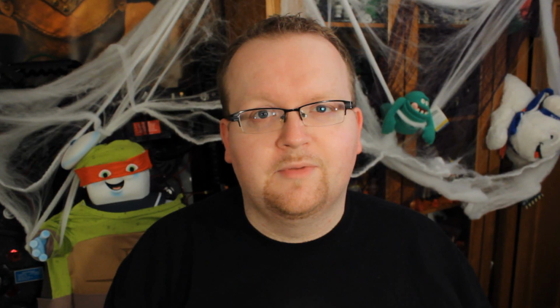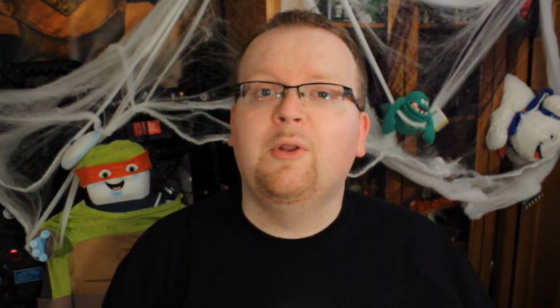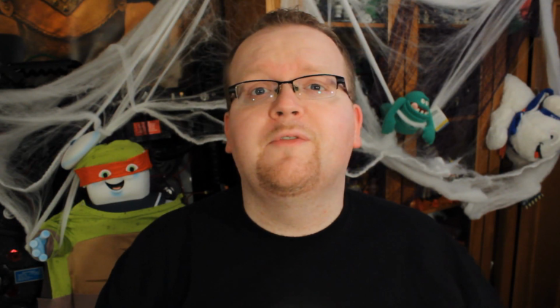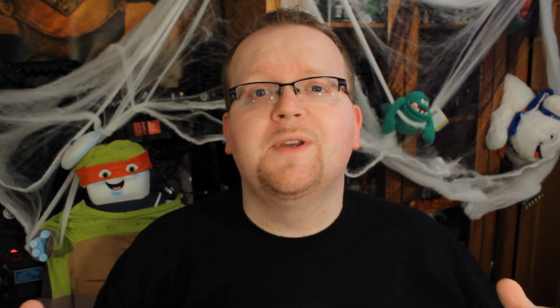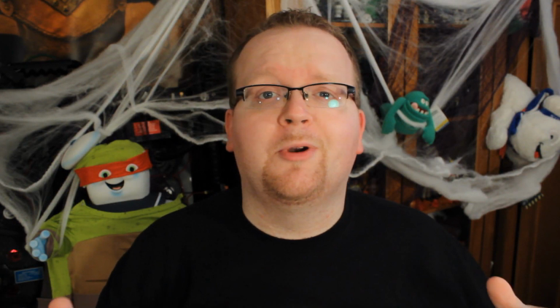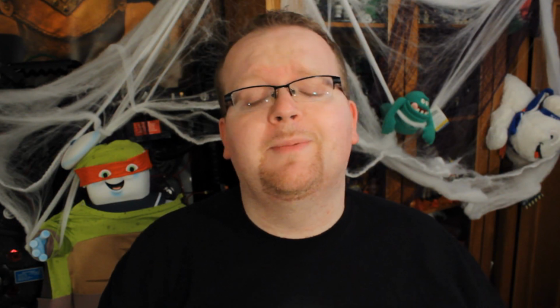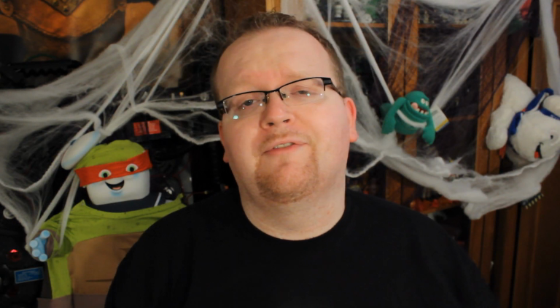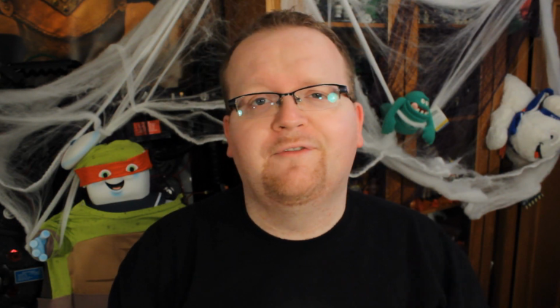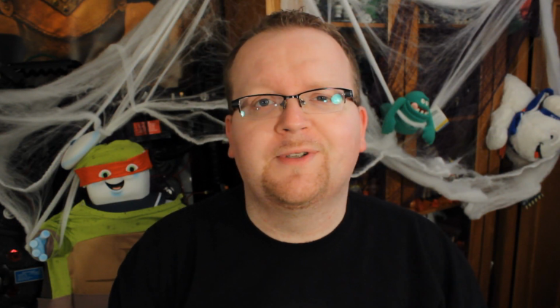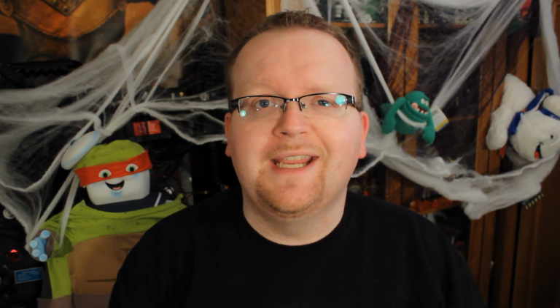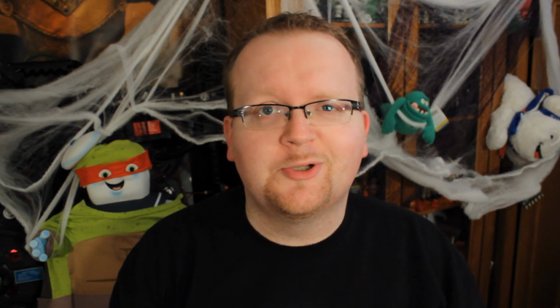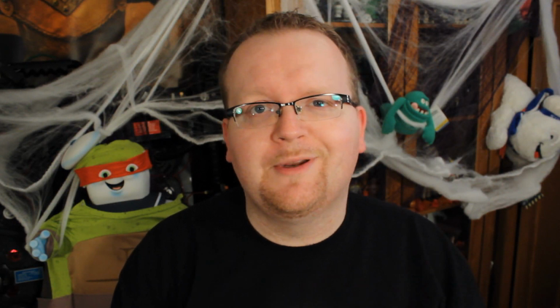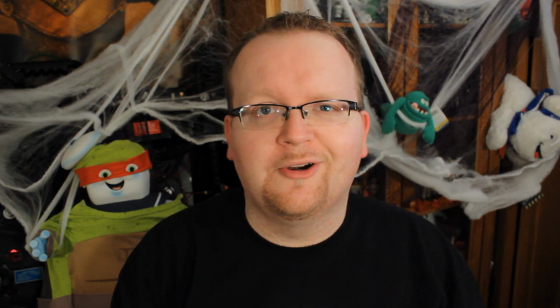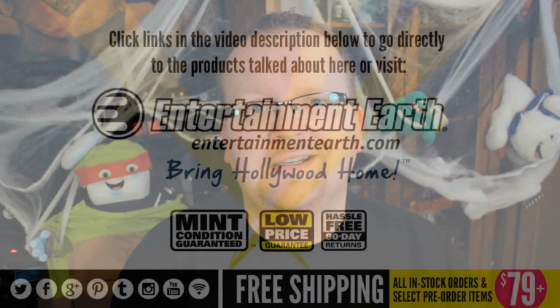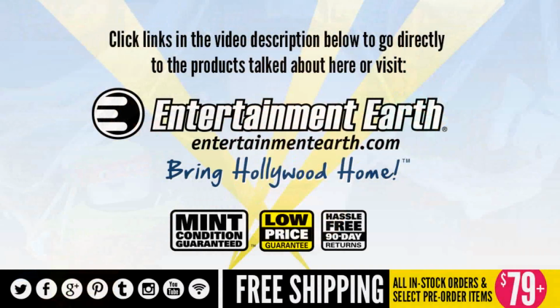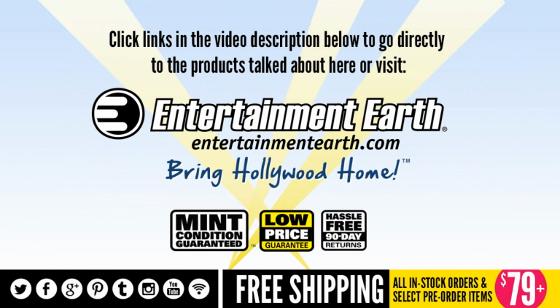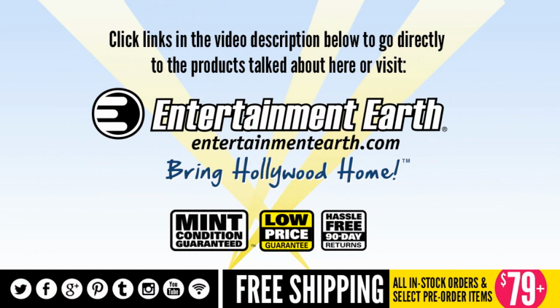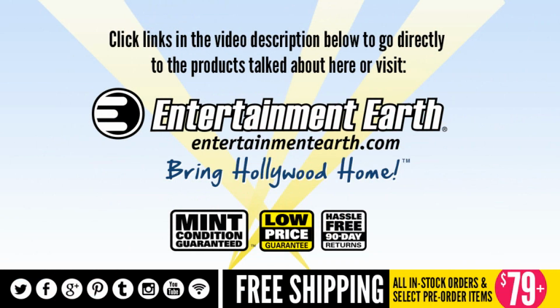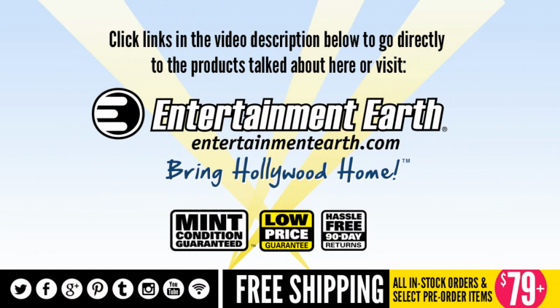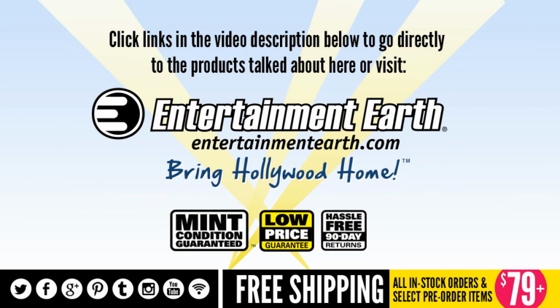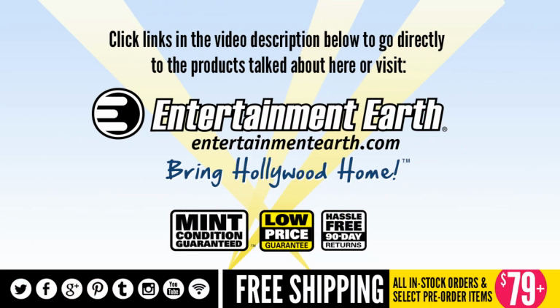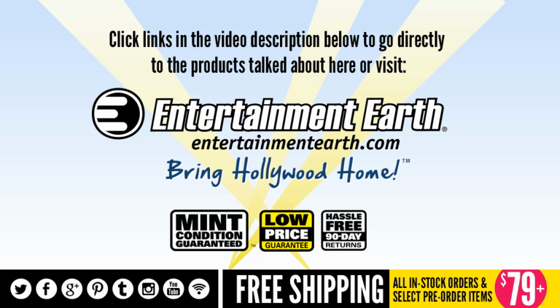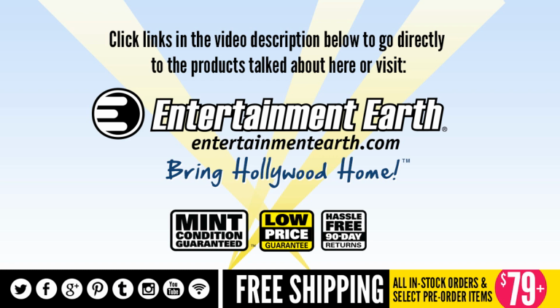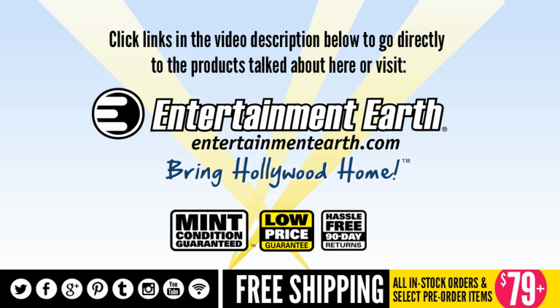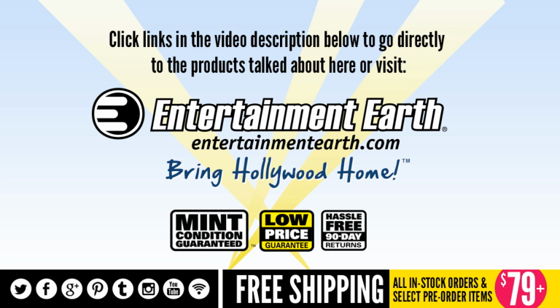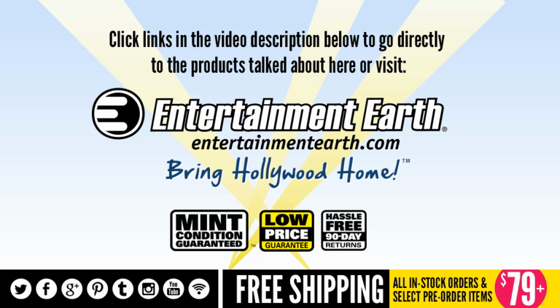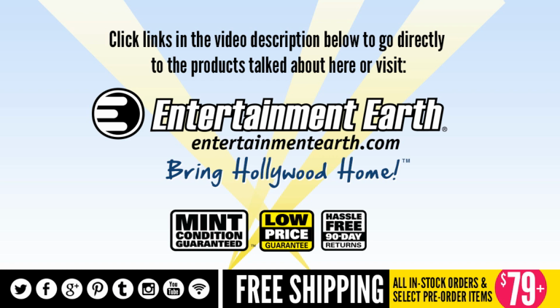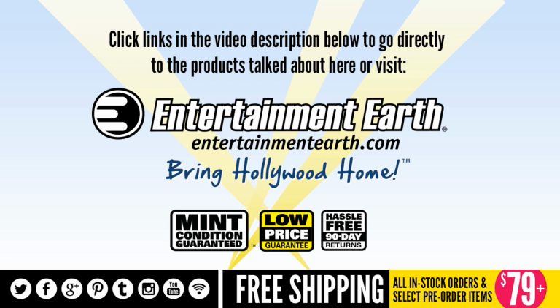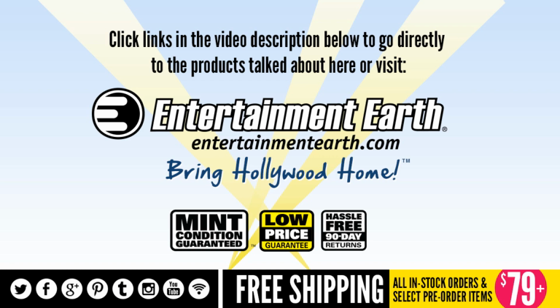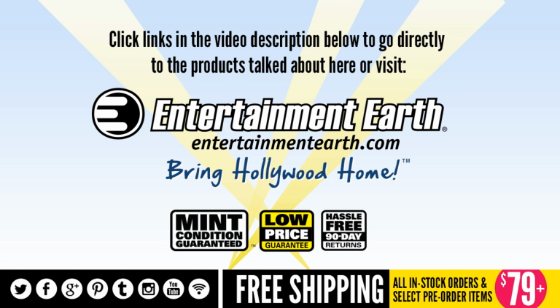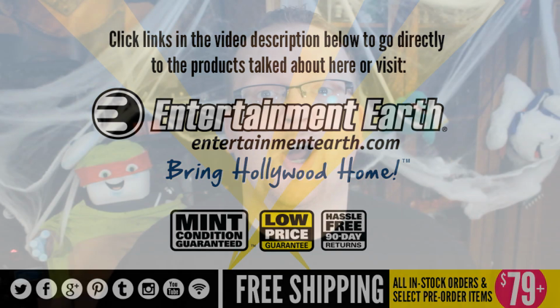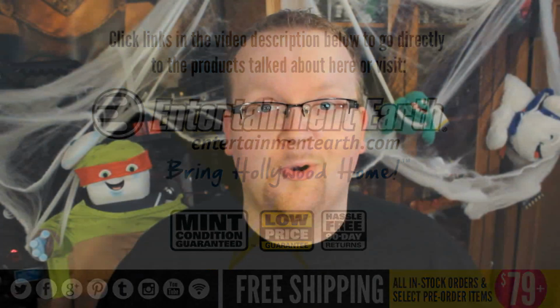The following review is brought to you by the fine folks at EntertainmentEarth.com. Shop EntertainmentEarth.com today and bring Hollywood home.